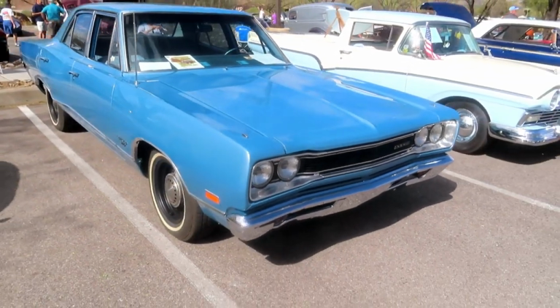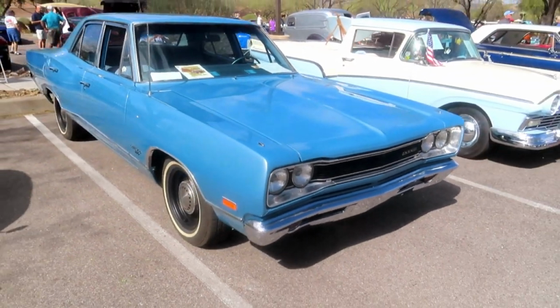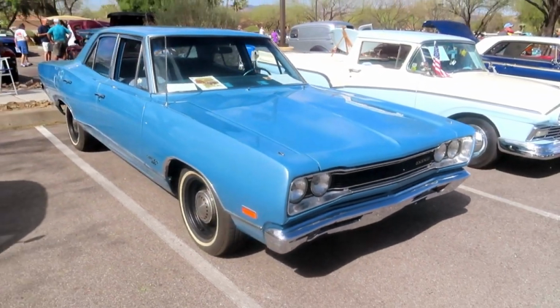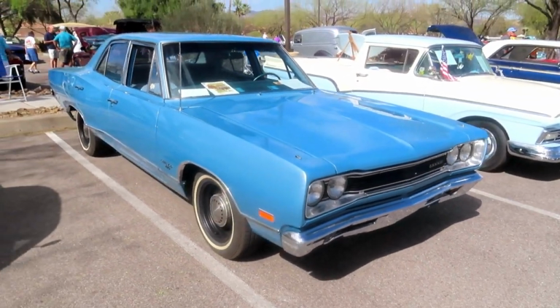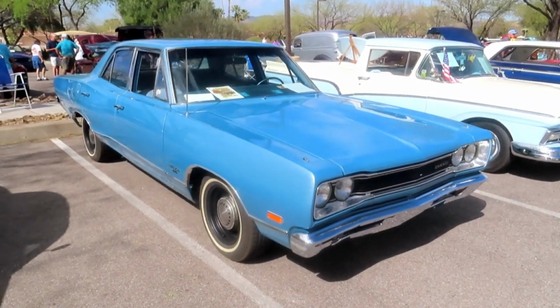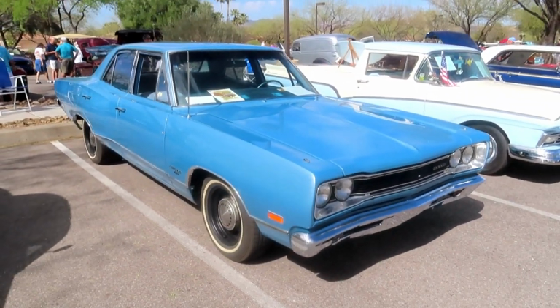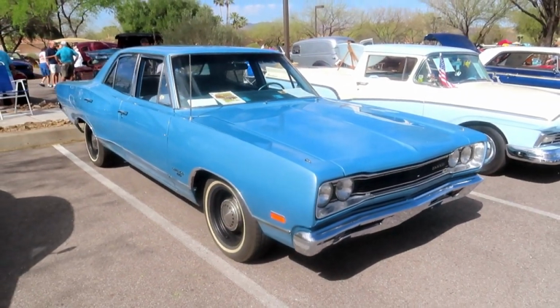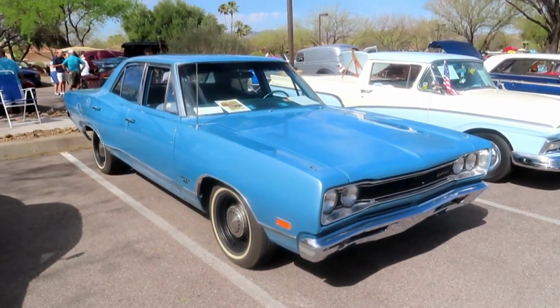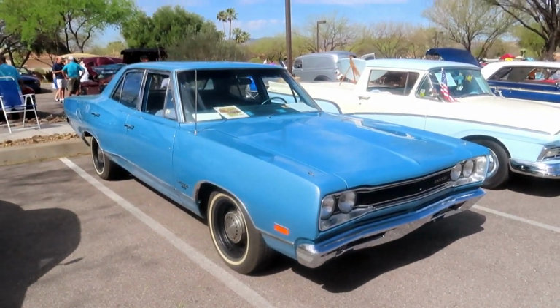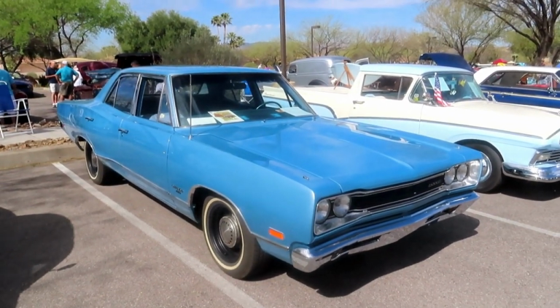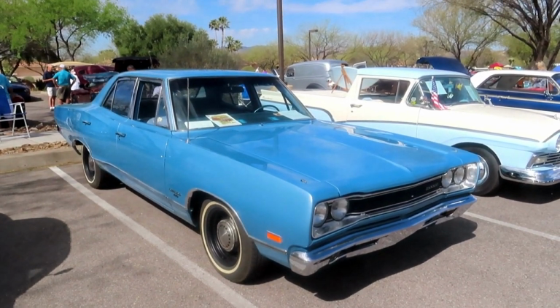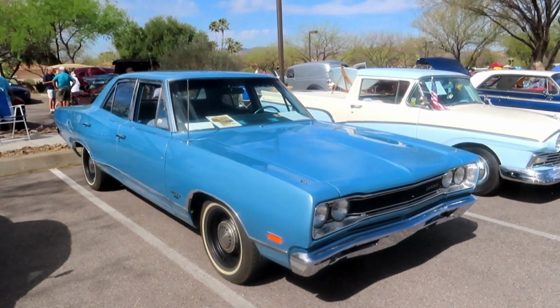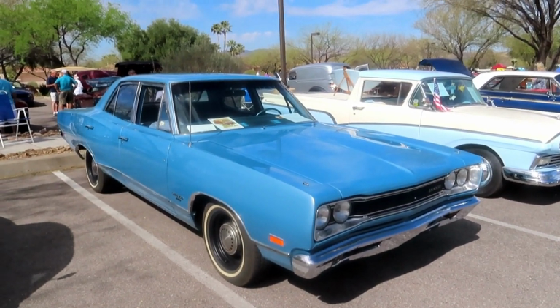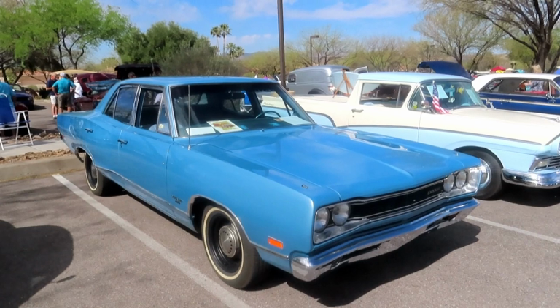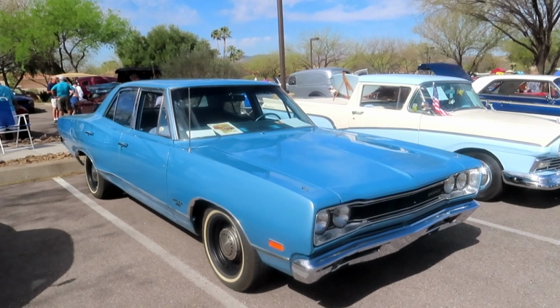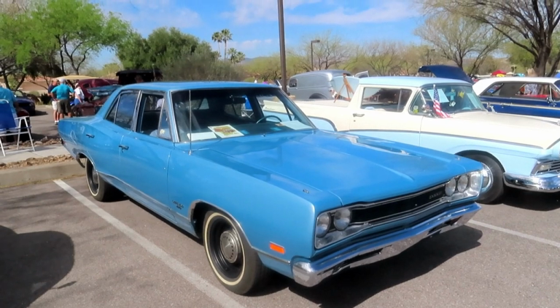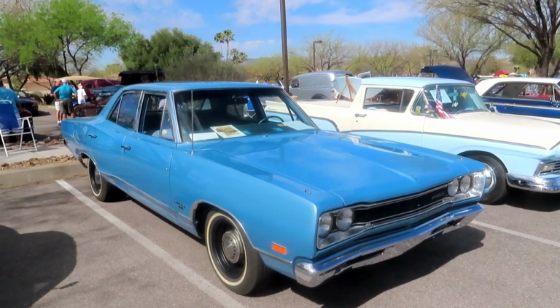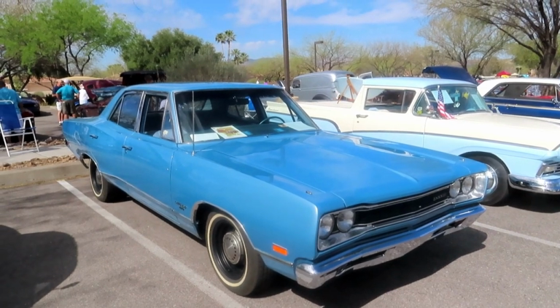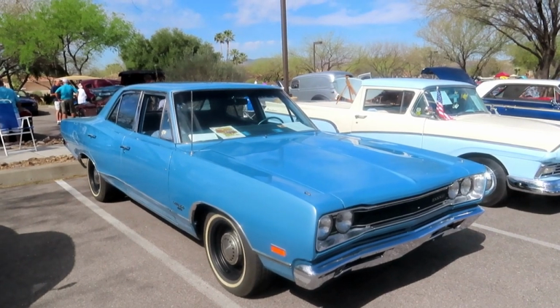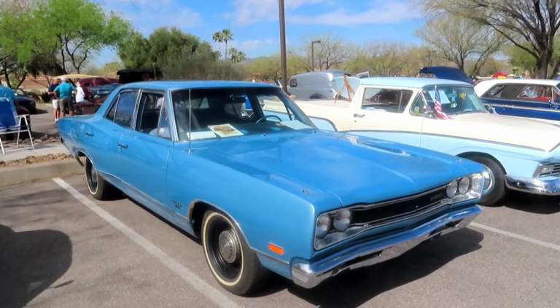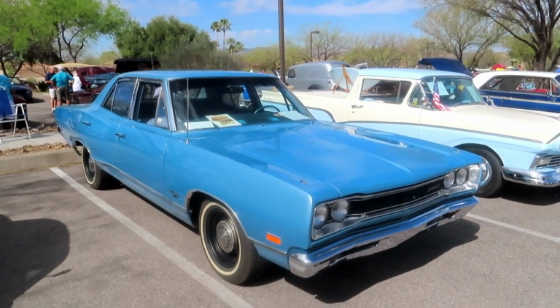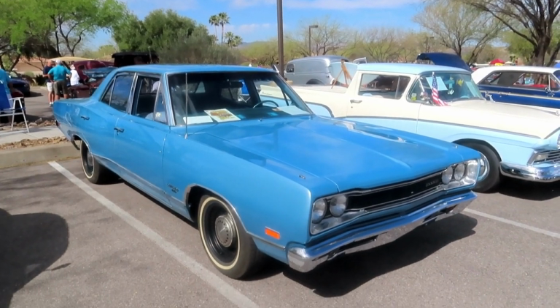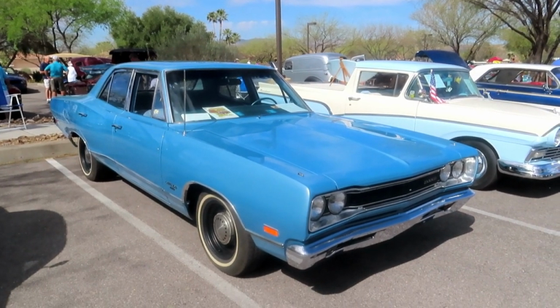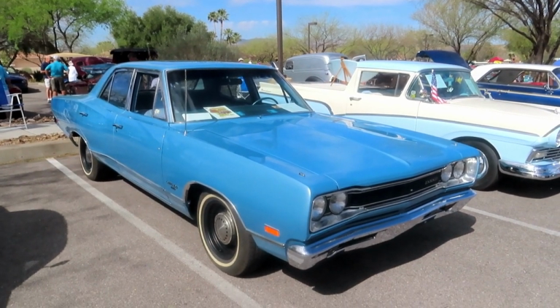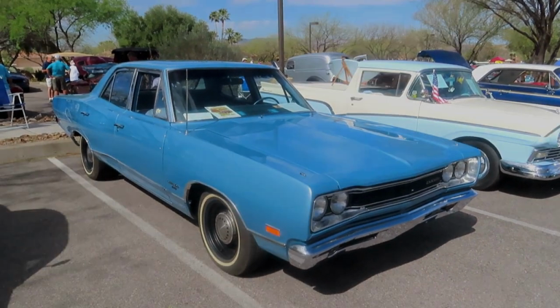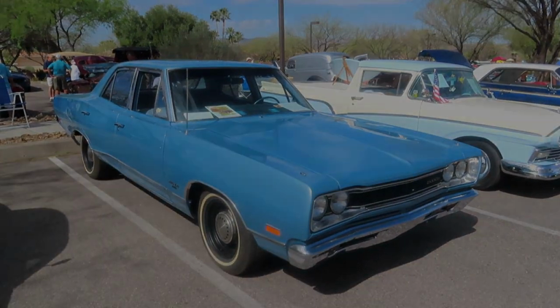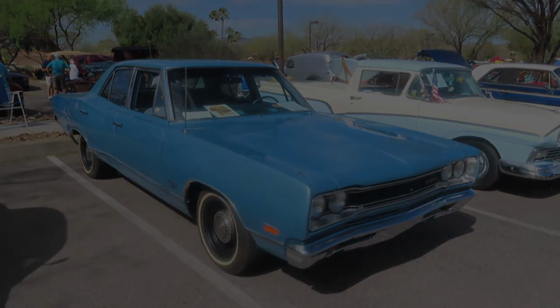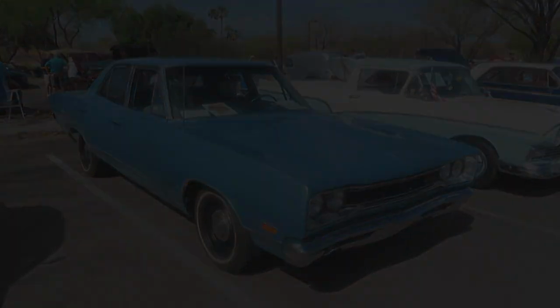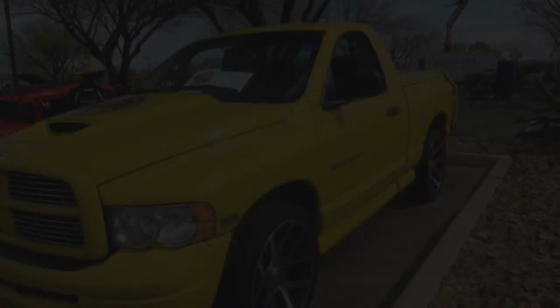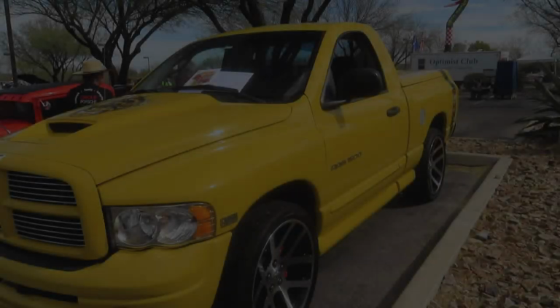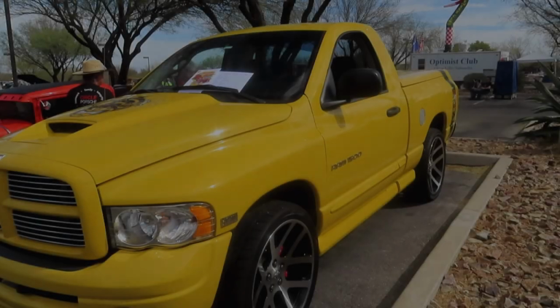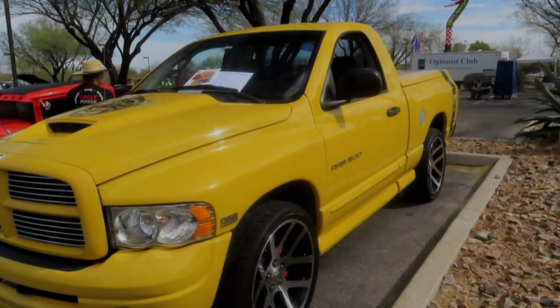It's a 69 four-door Coronet with a 318 and an automatic.